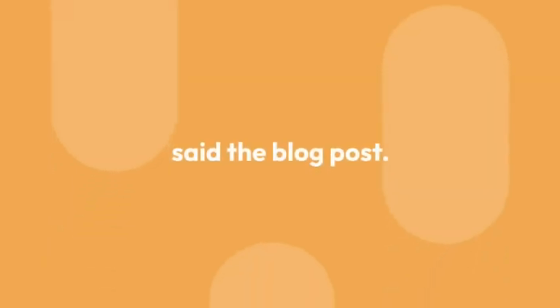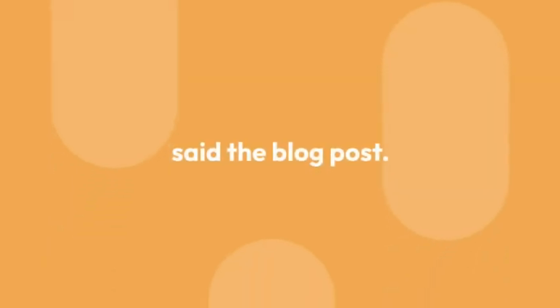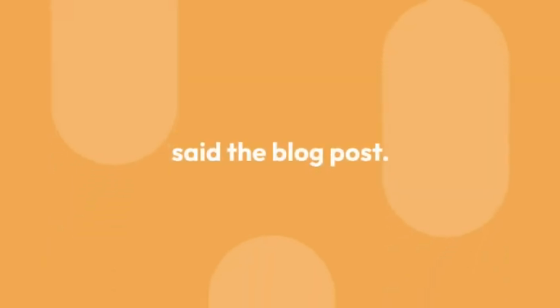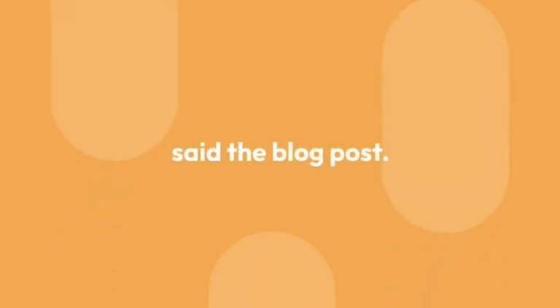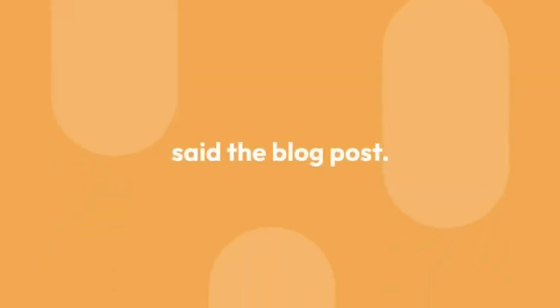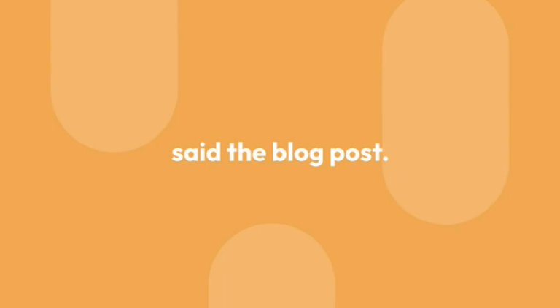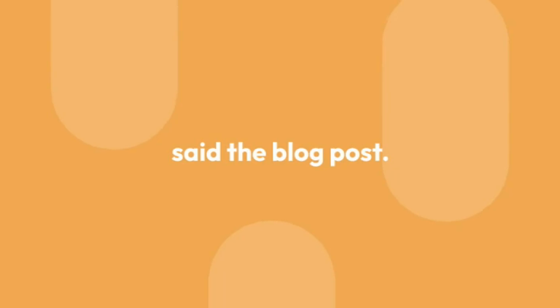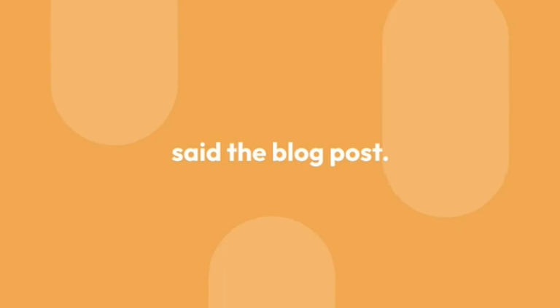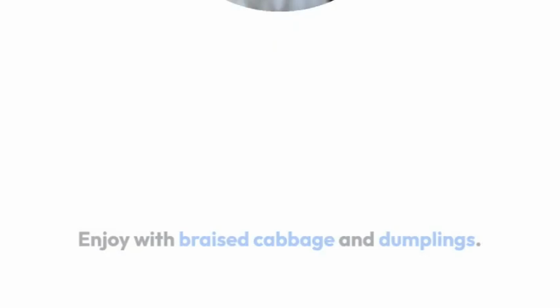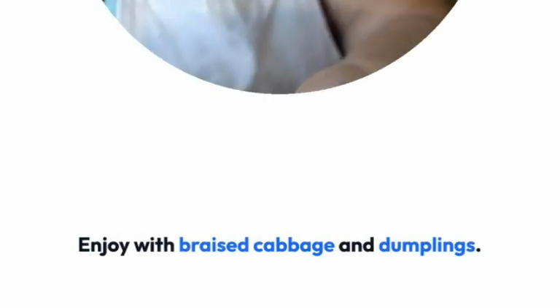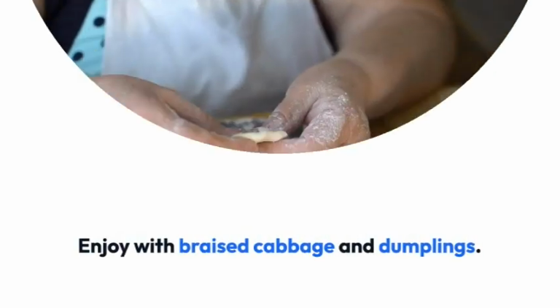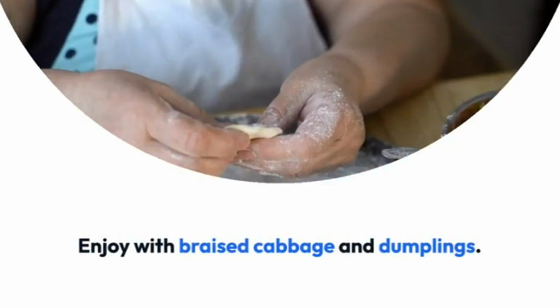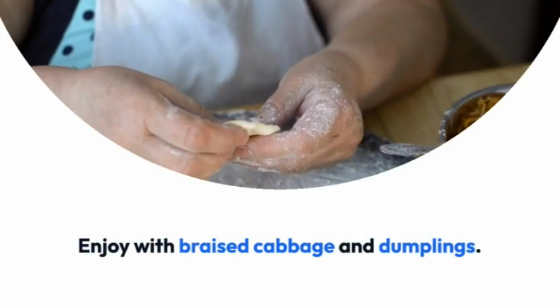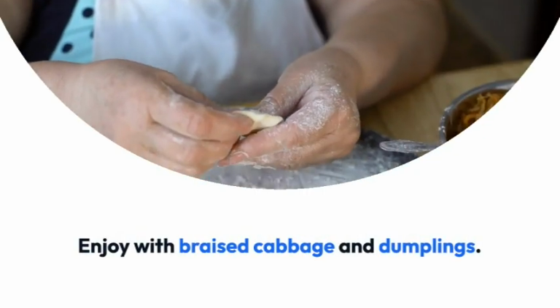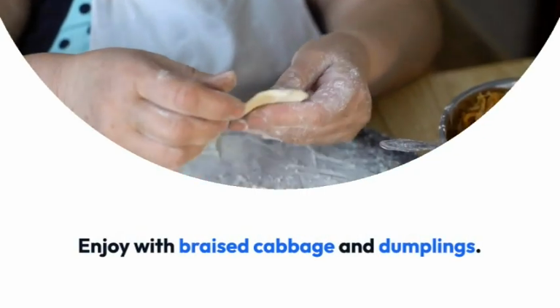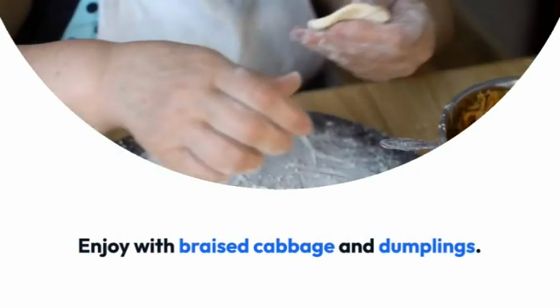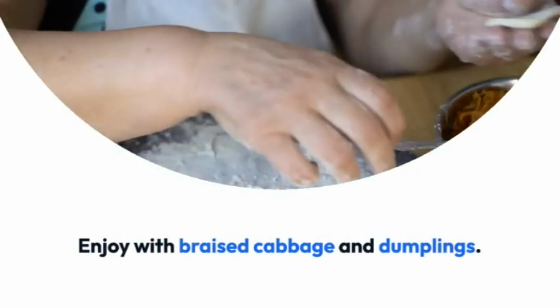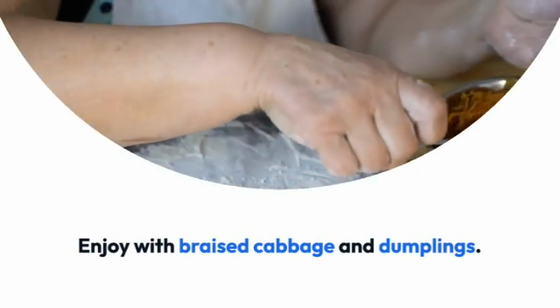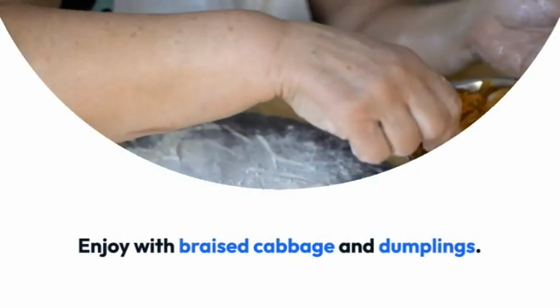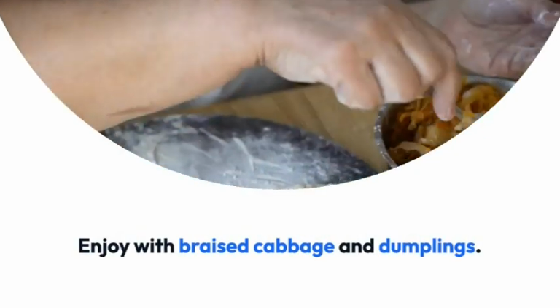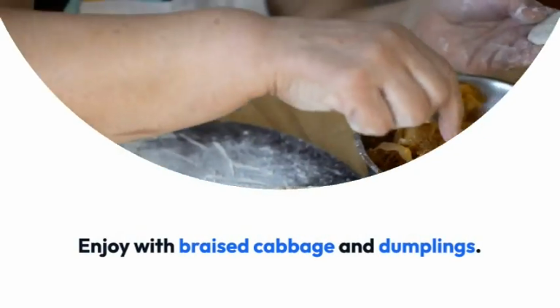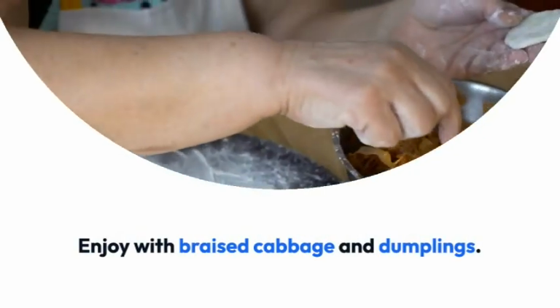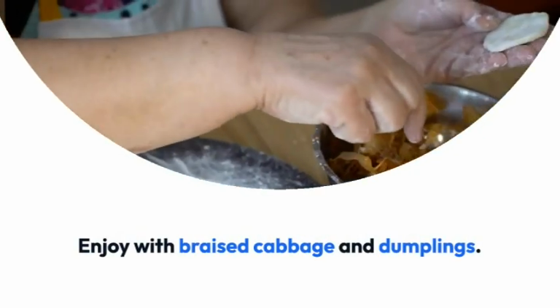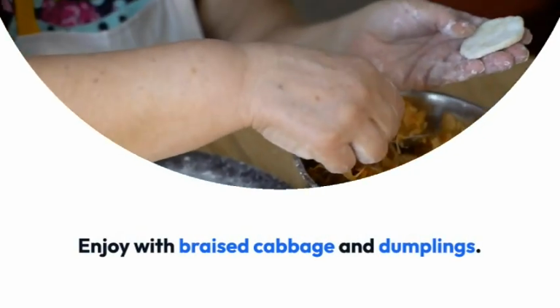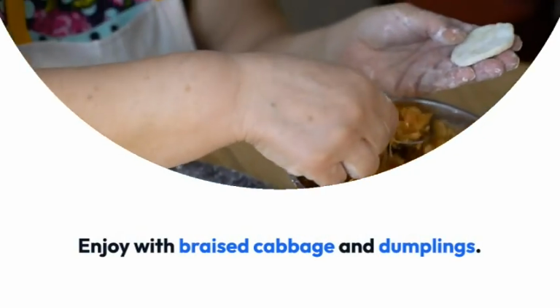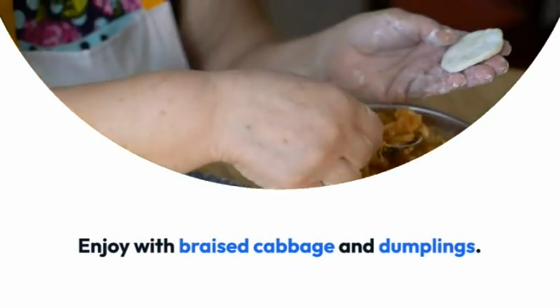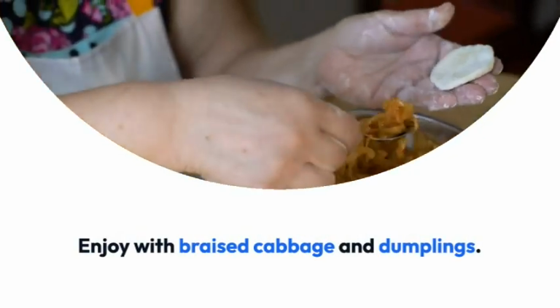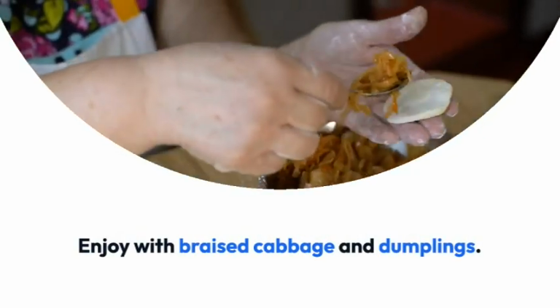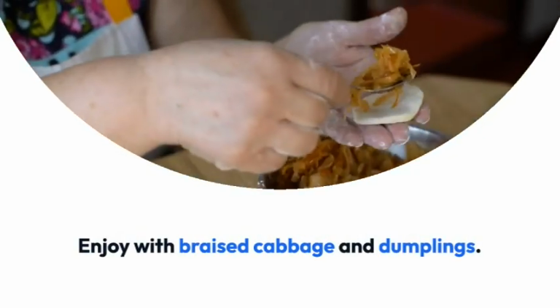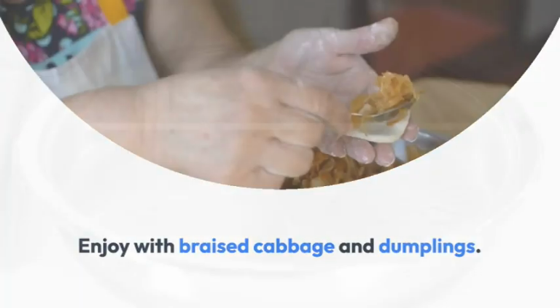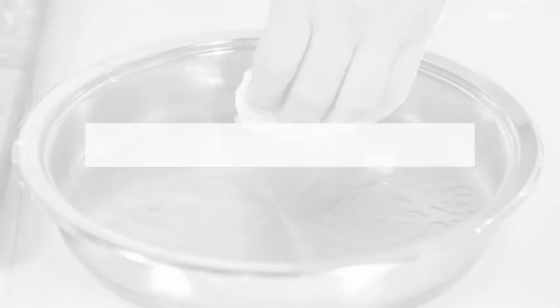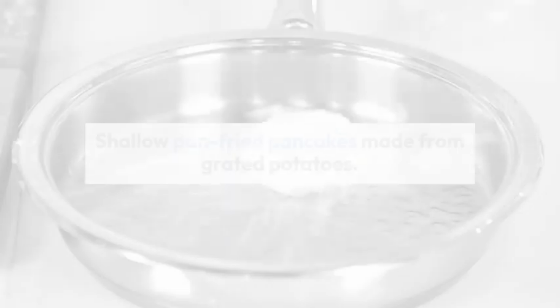Sauerbraten — a marinated pot roast with wine, vinegar, and spices. Enjoy with braised cabbage and dumplings.